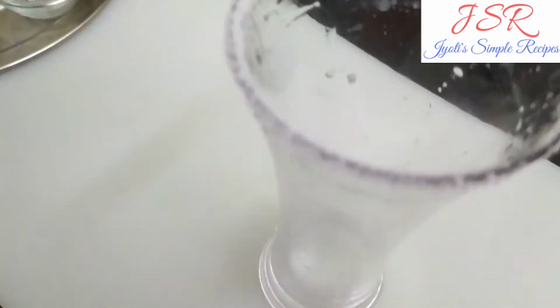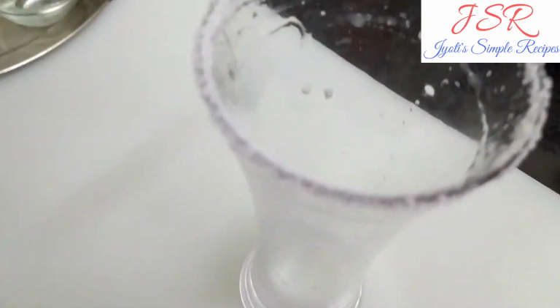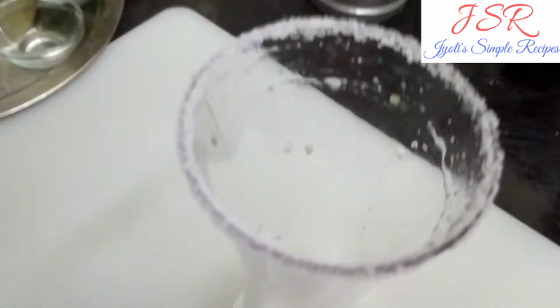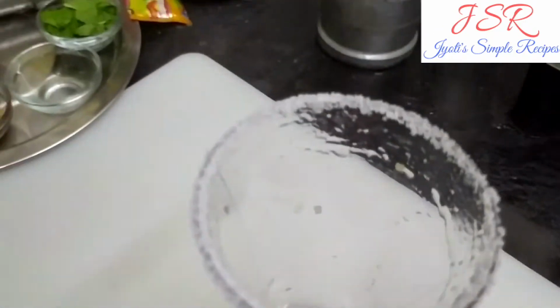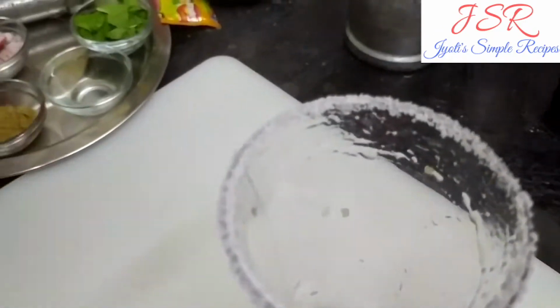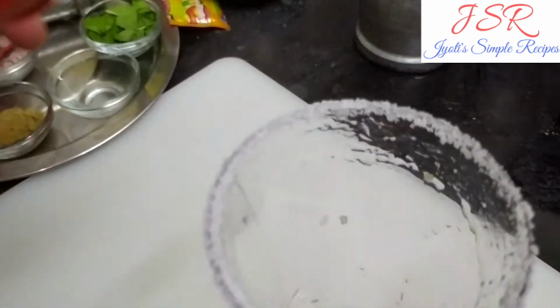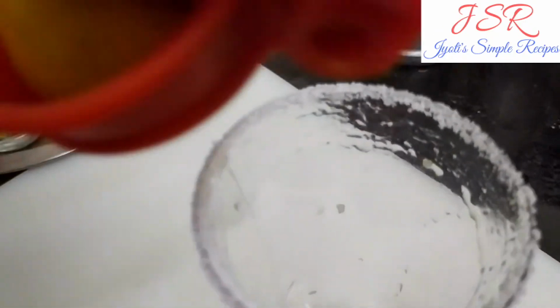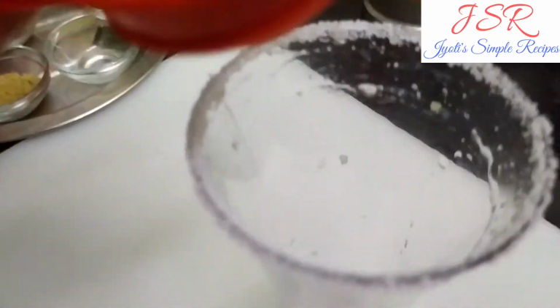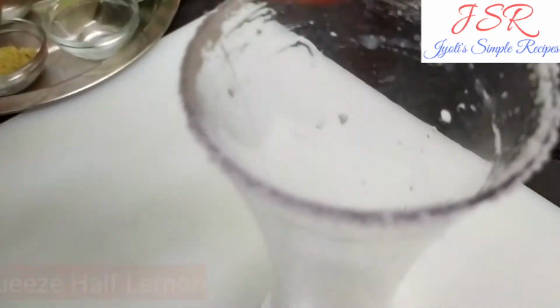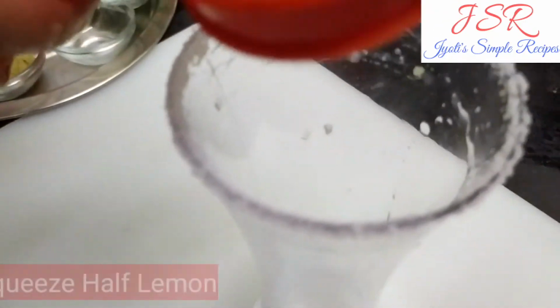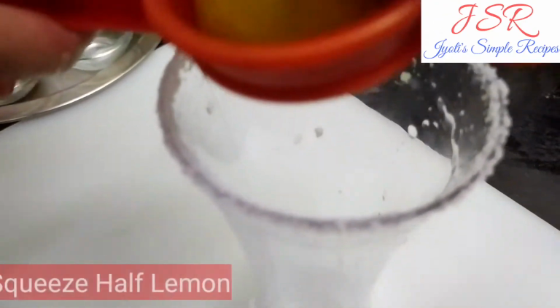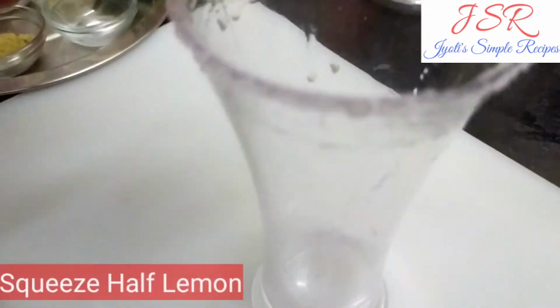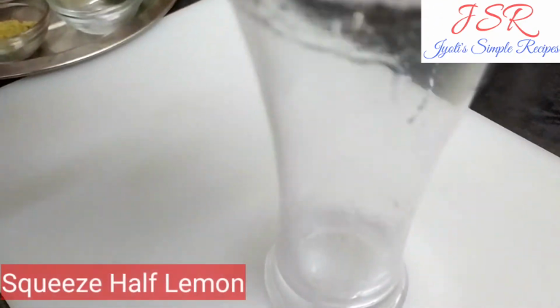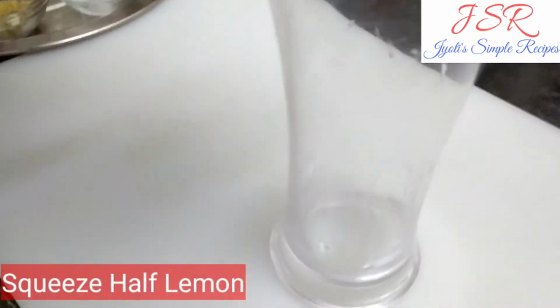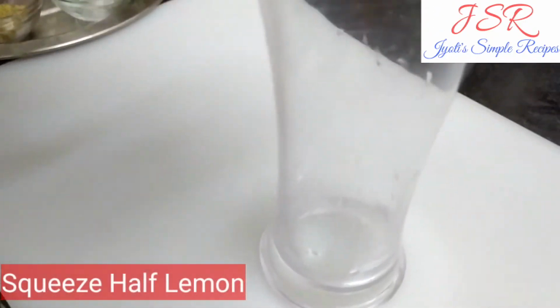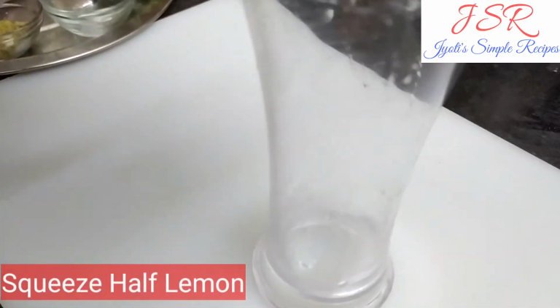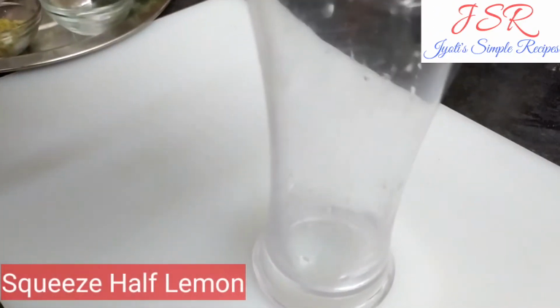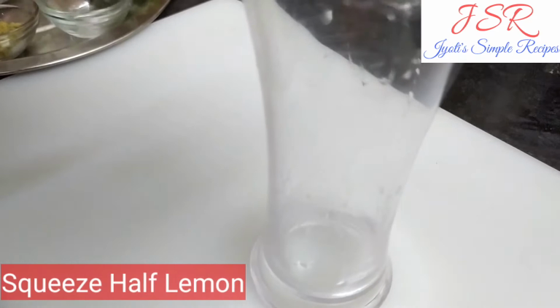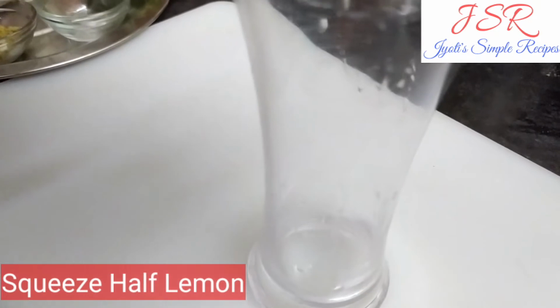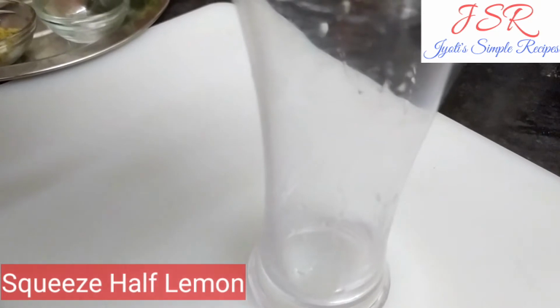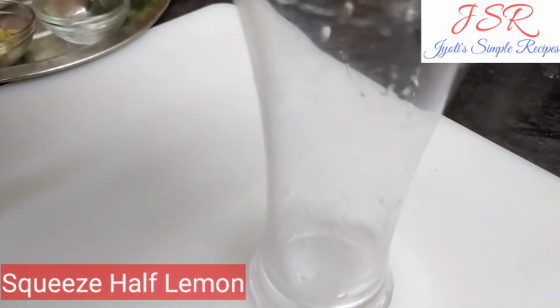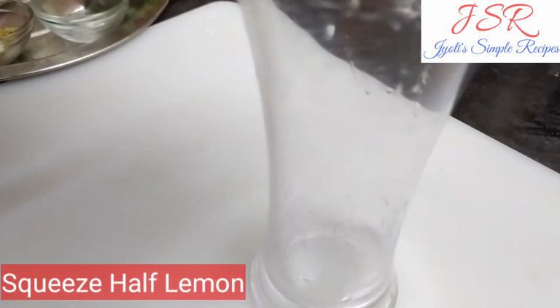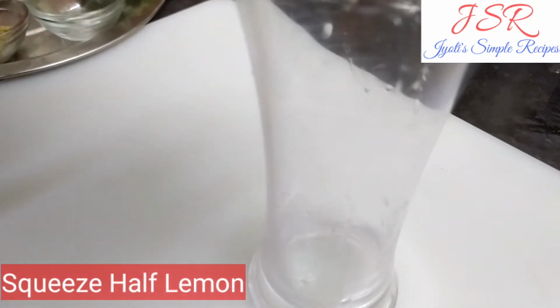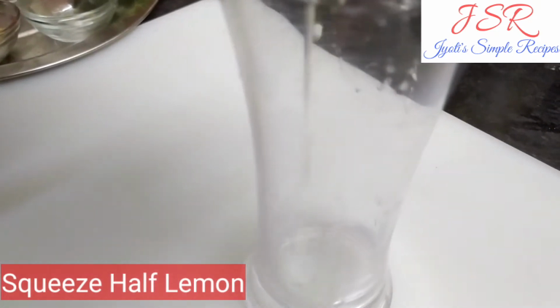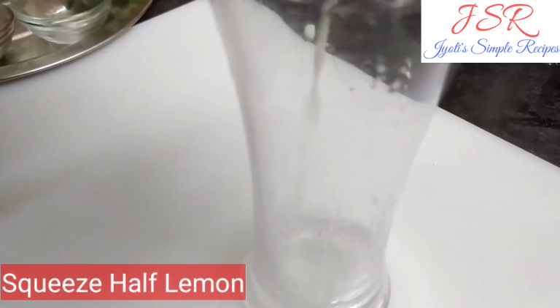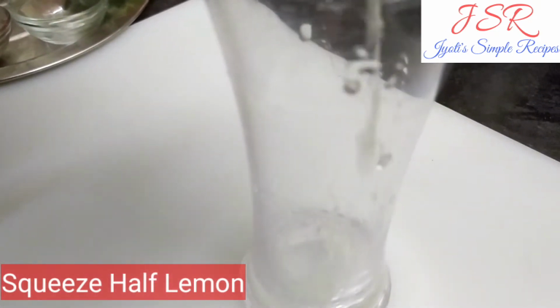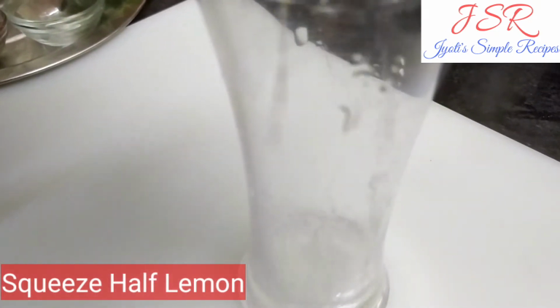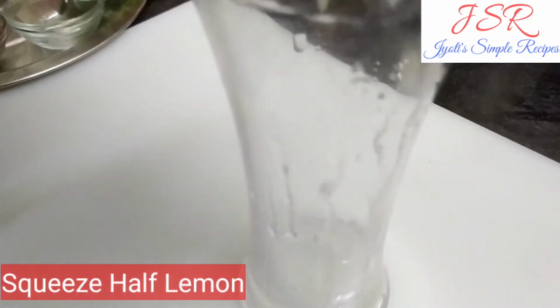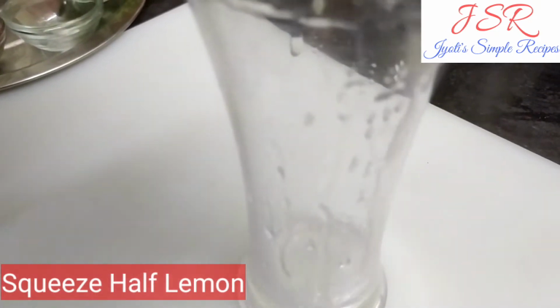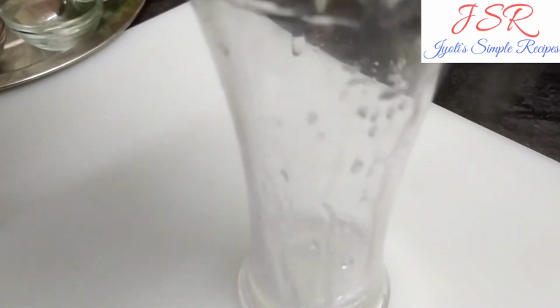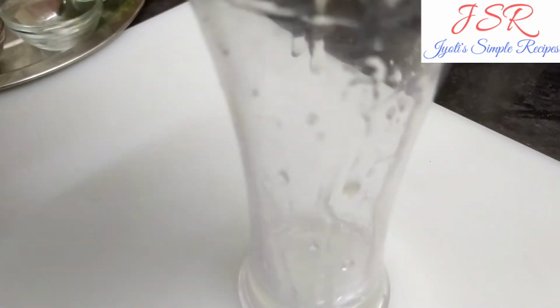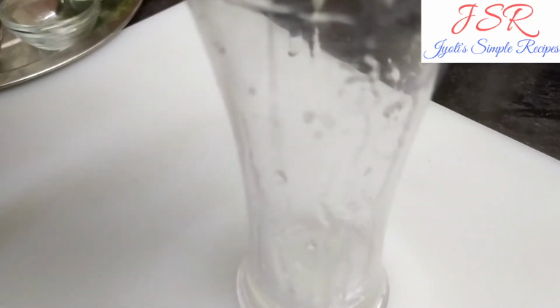Now, squeeze our lemon in it. We have taken half a lemon and squeeze it.